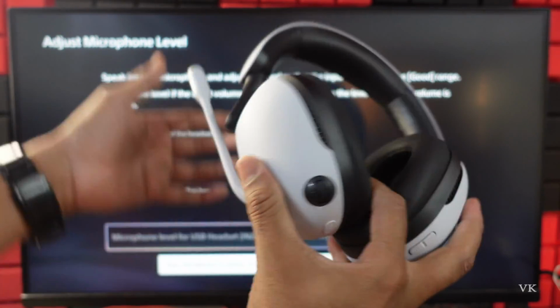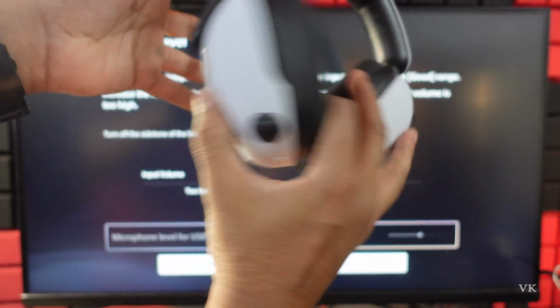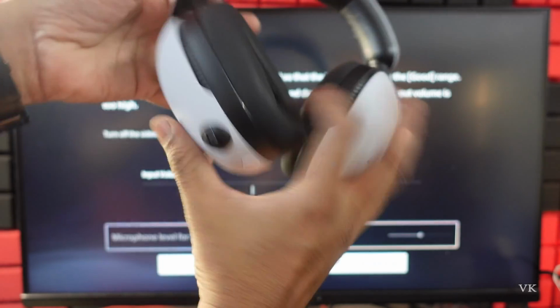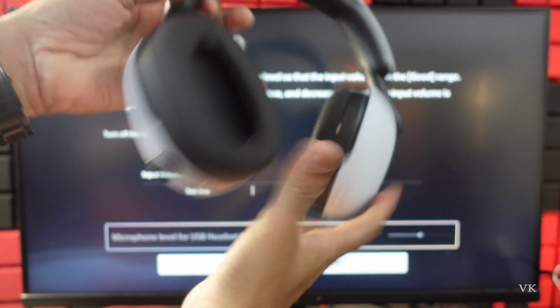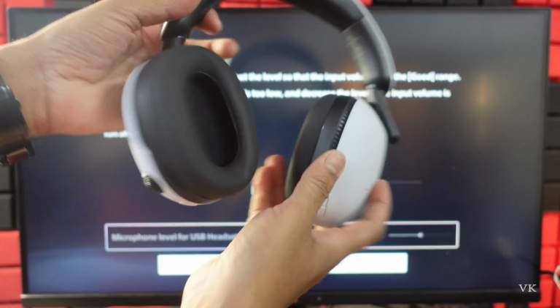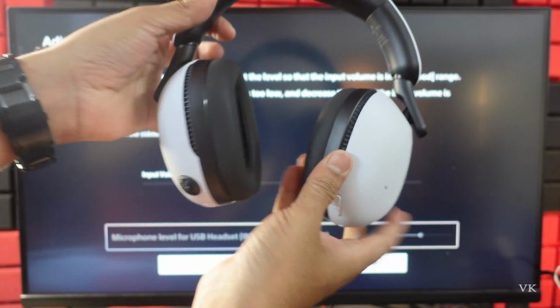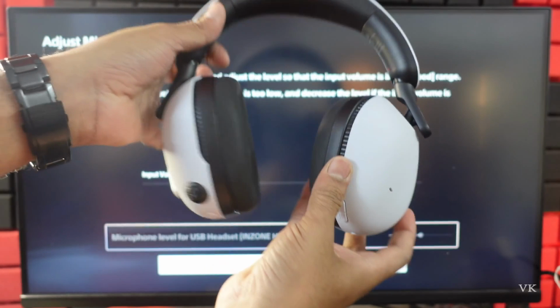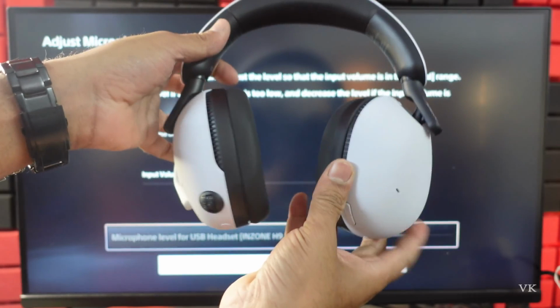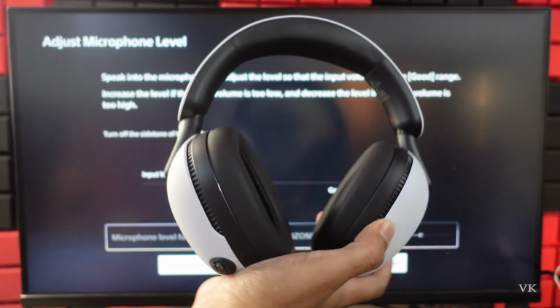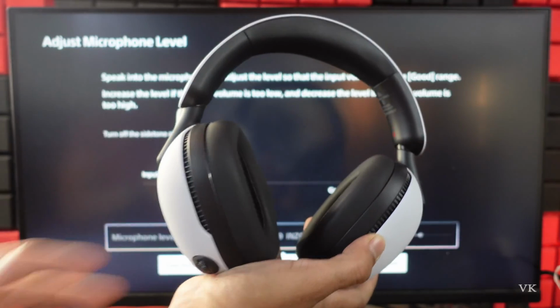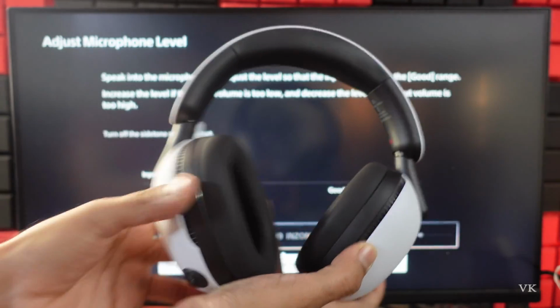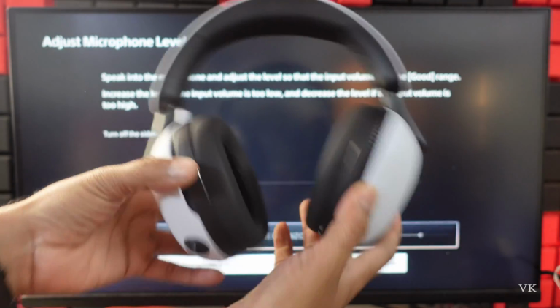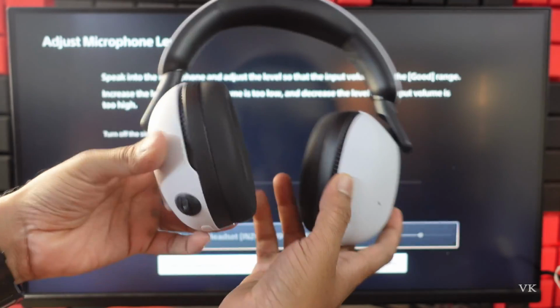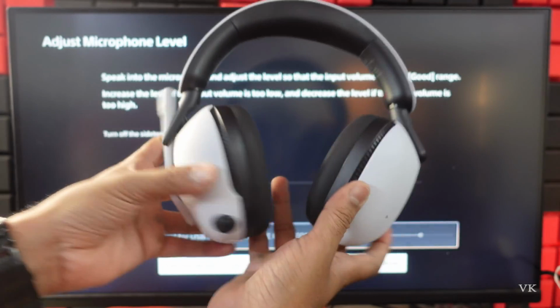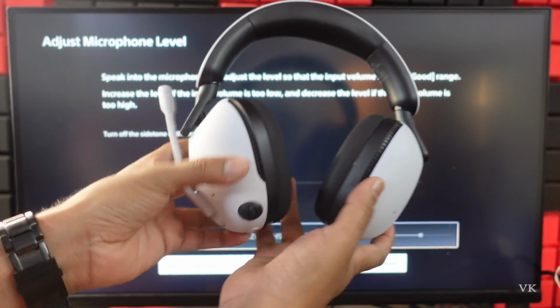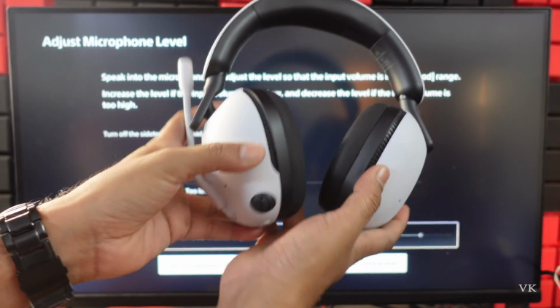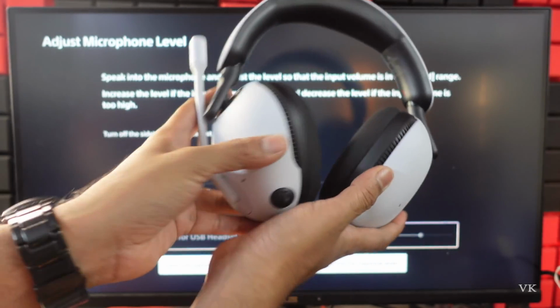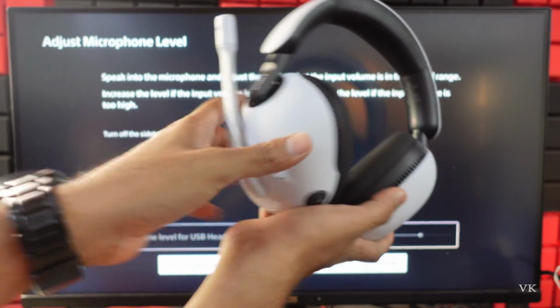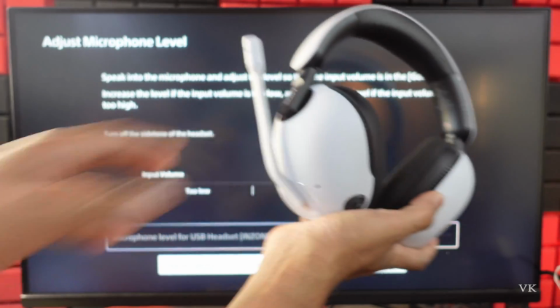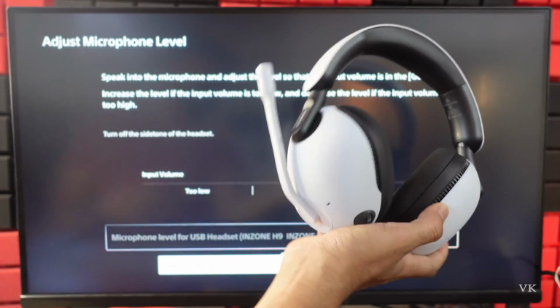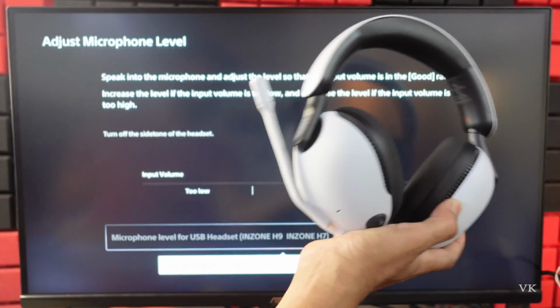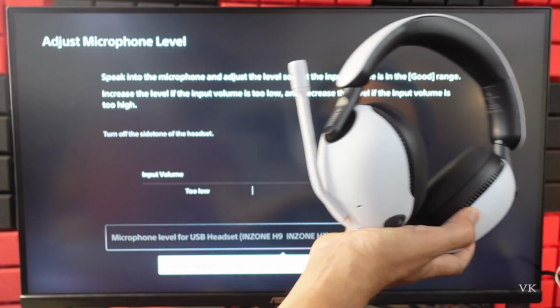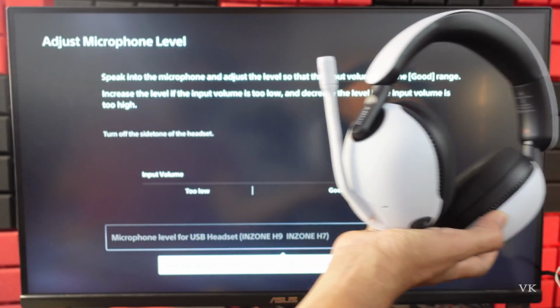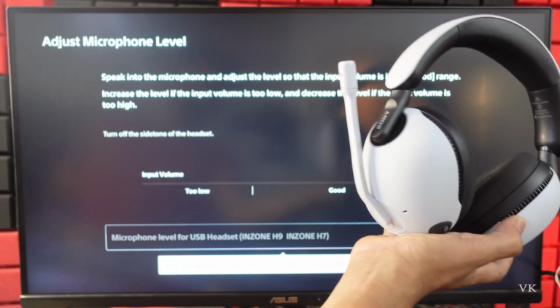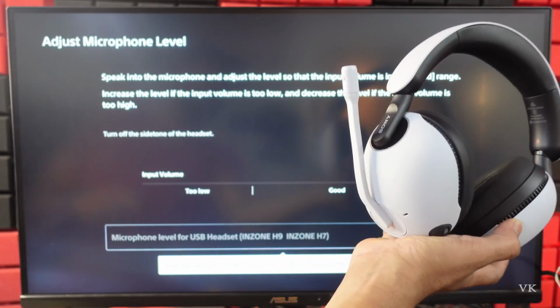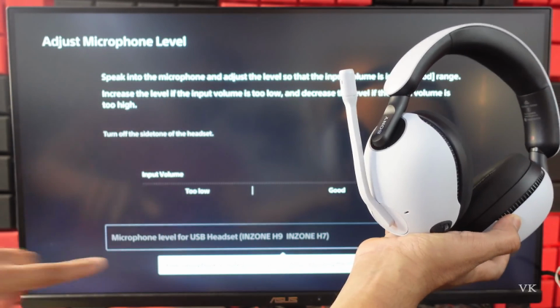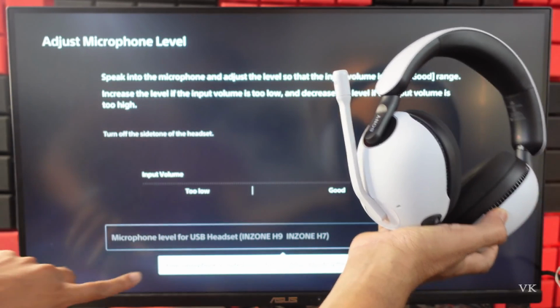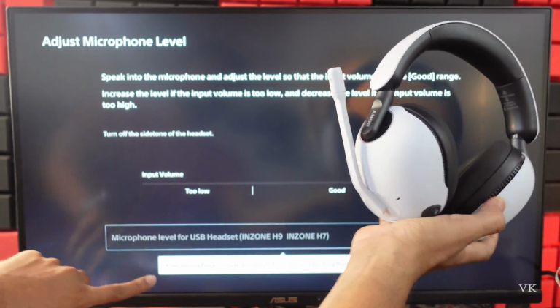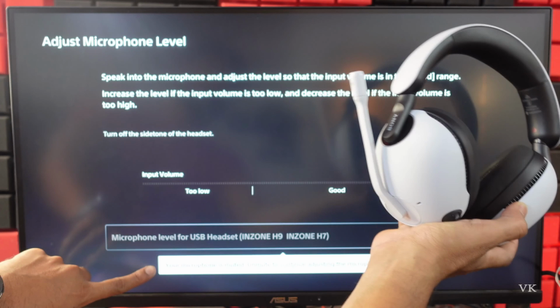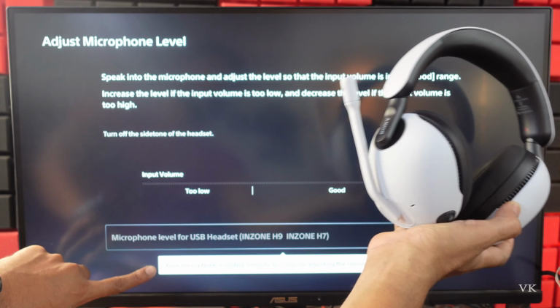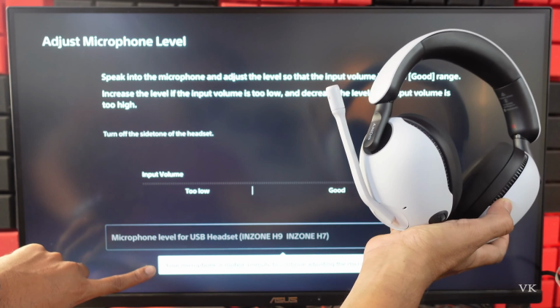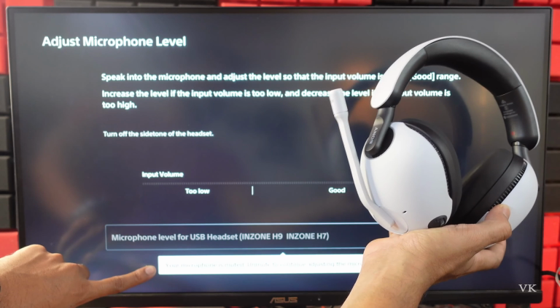That's it, friends! This is the way you can mute or unmute the Sony Inzone wireless headset. Hope this video is very much helpful. Thank you so much for watching. Please leave your comments and feedback. Thank you, bye and take care!